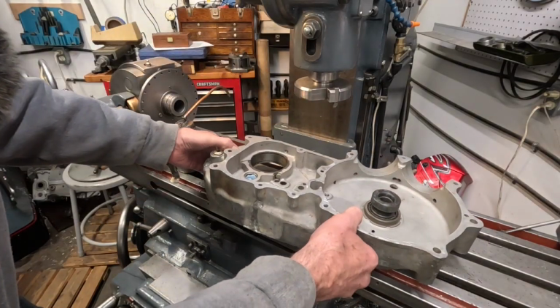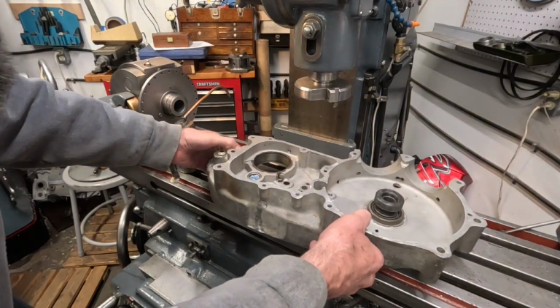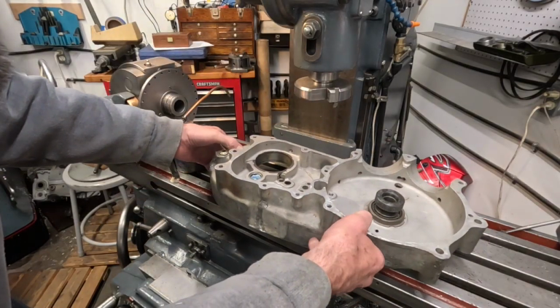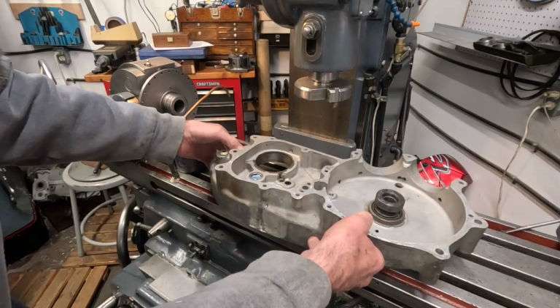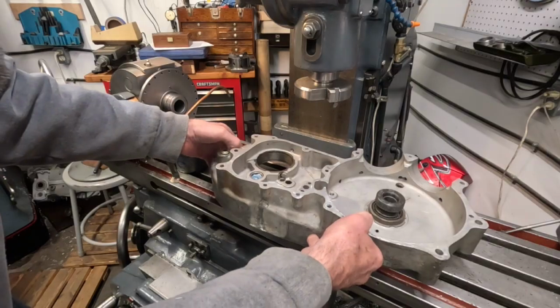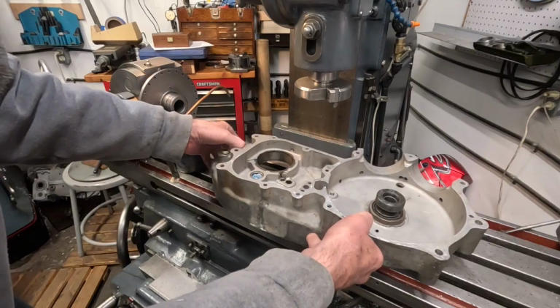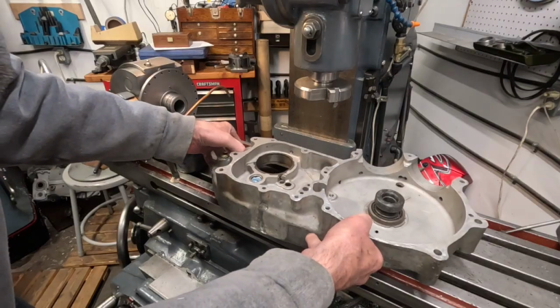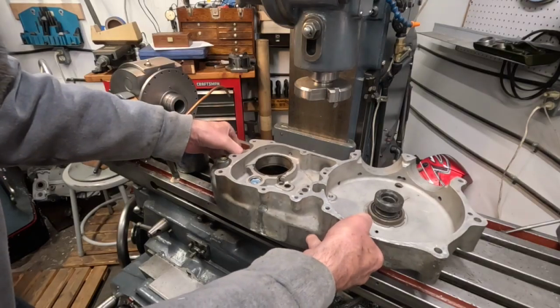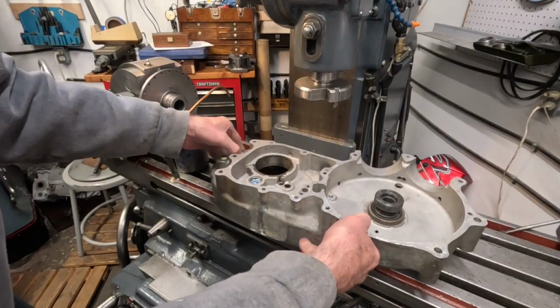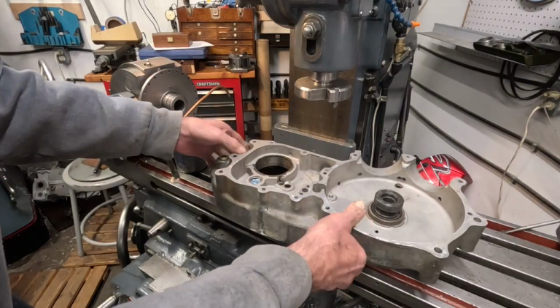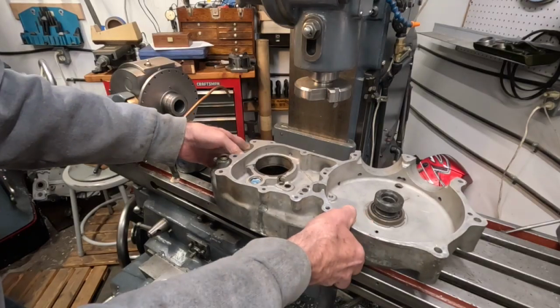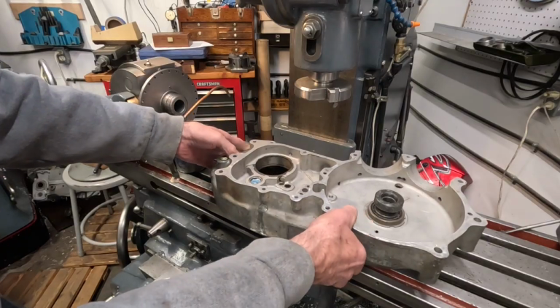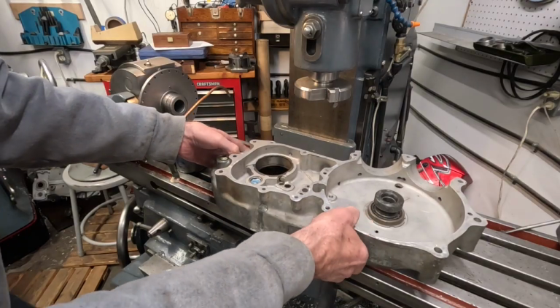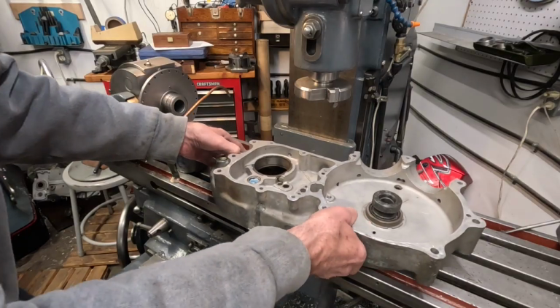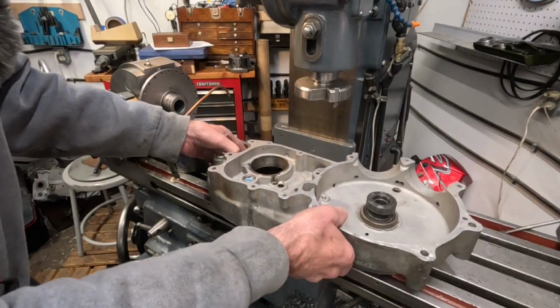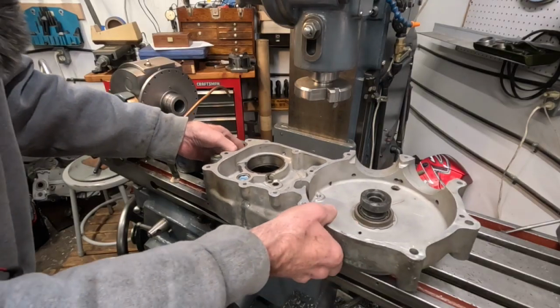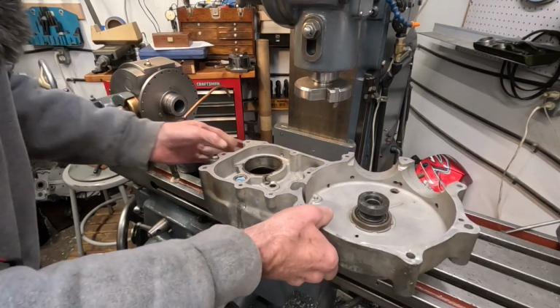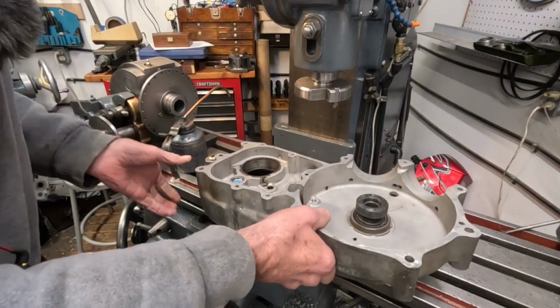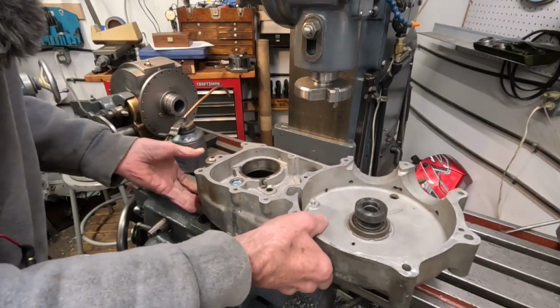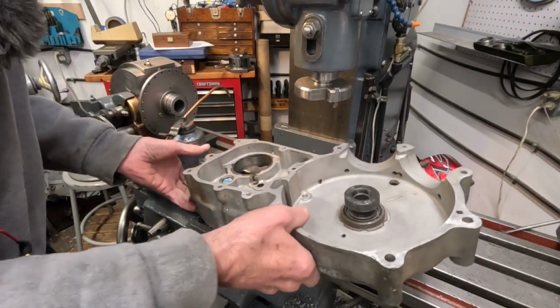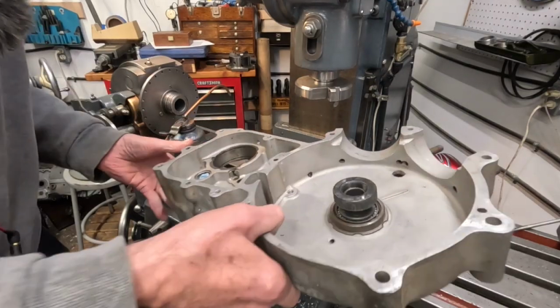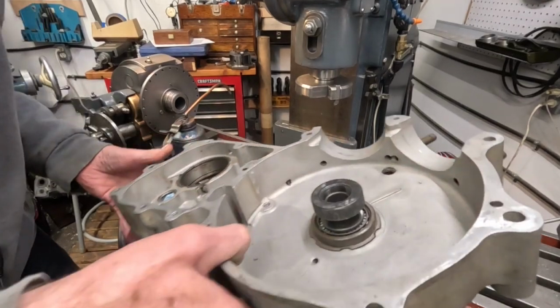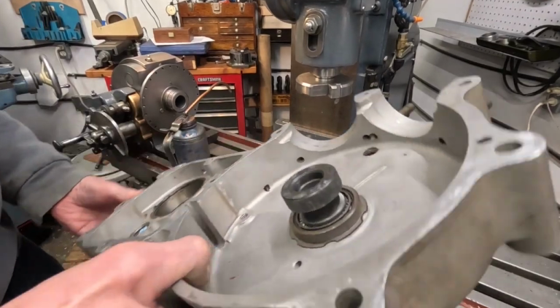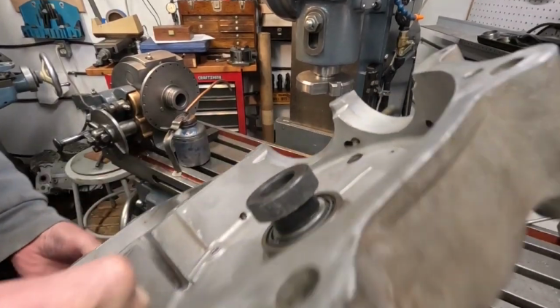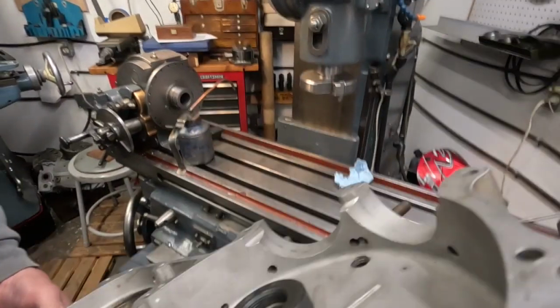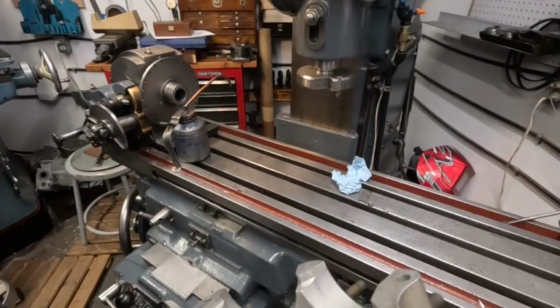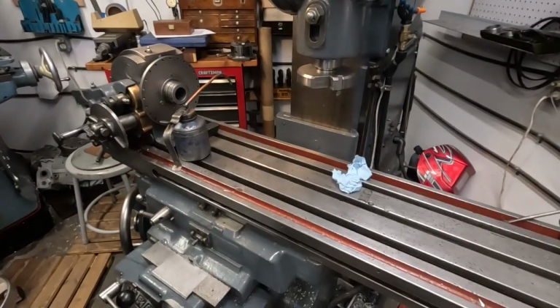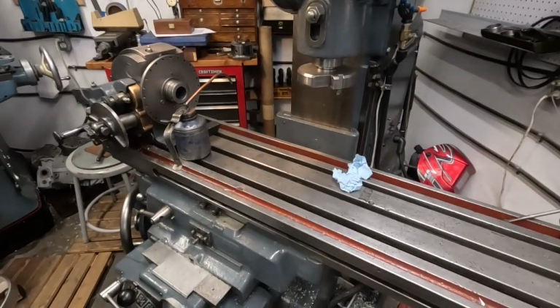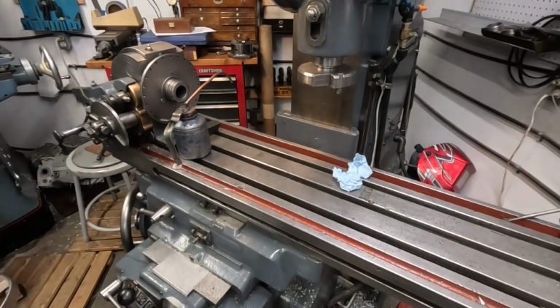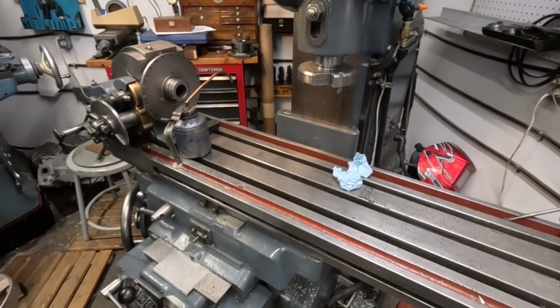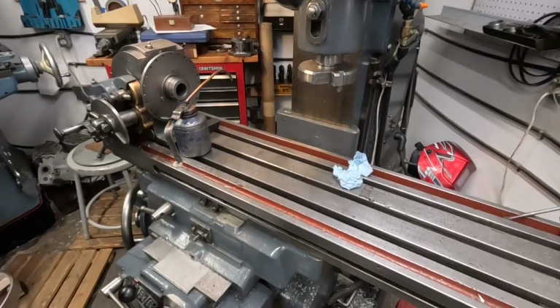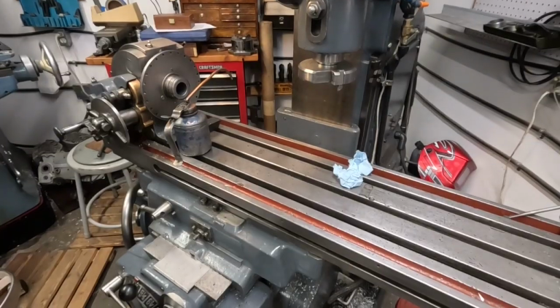Now I'm going to lay down some paper here and get this out of the way.